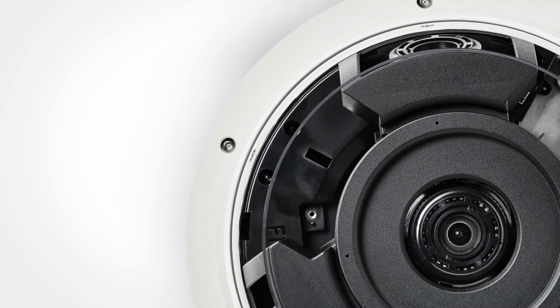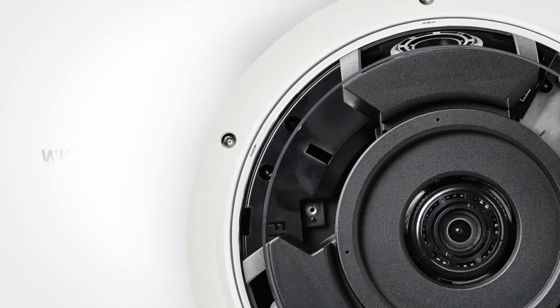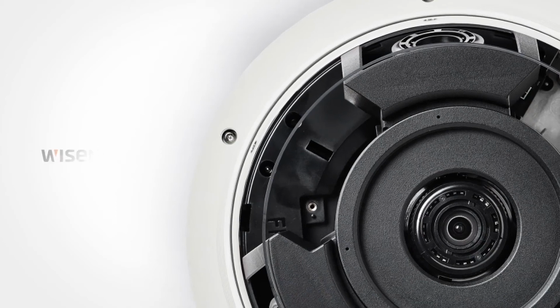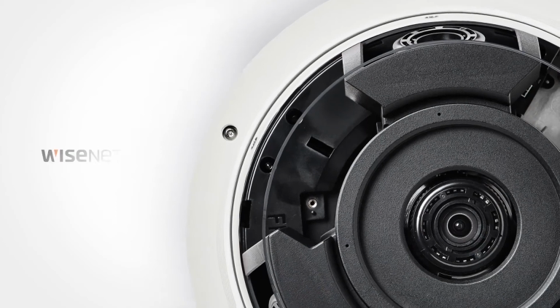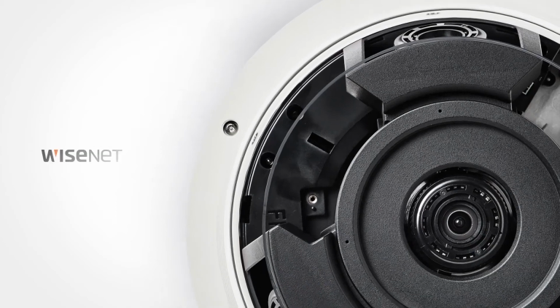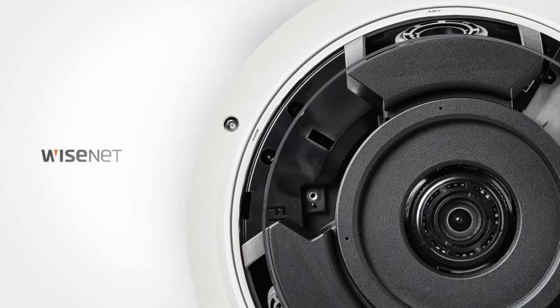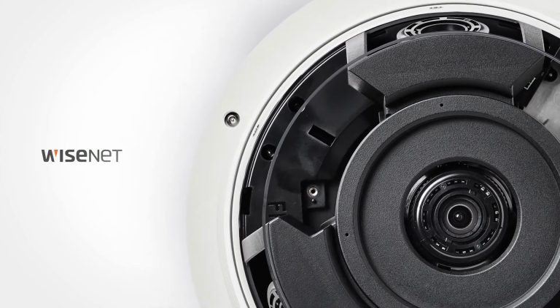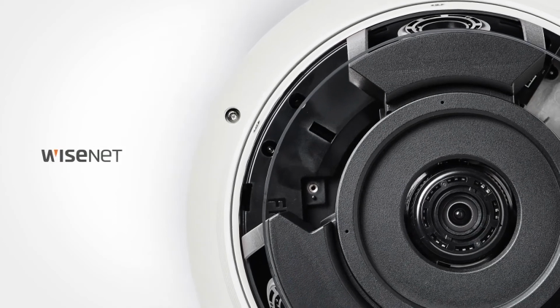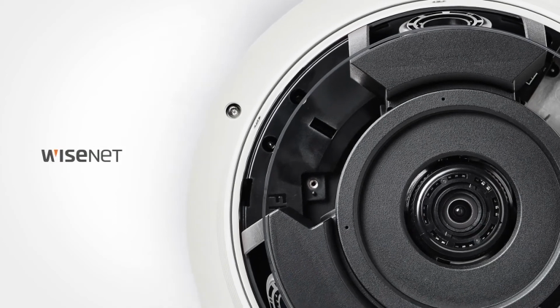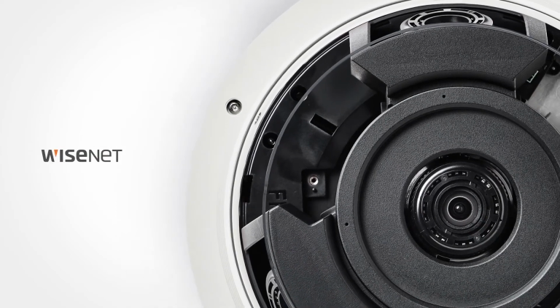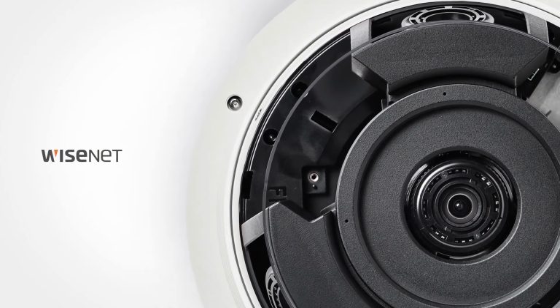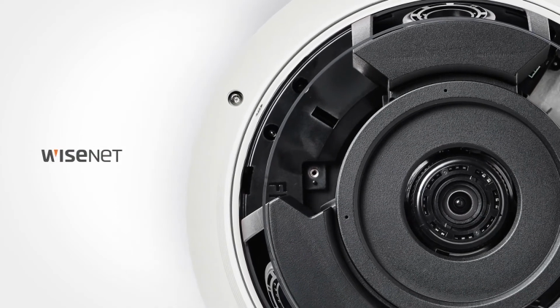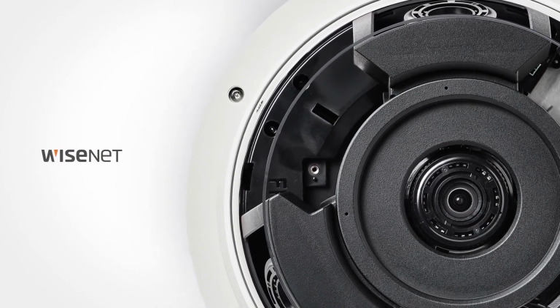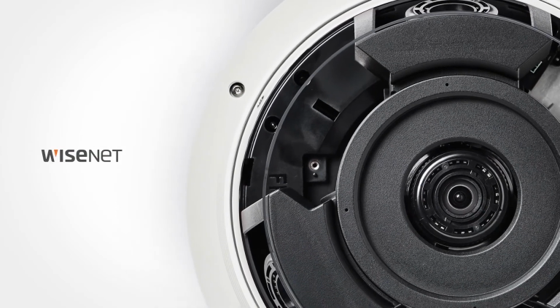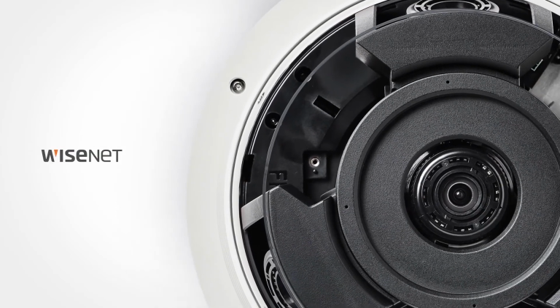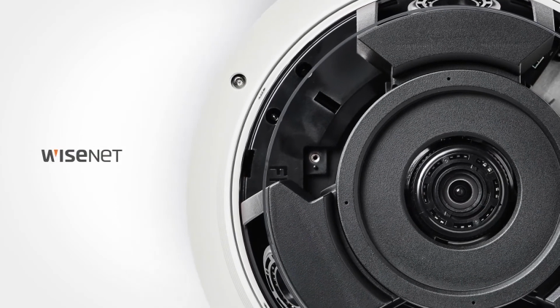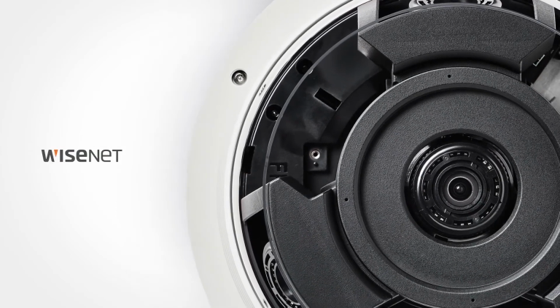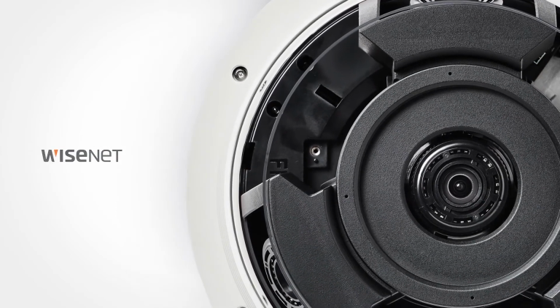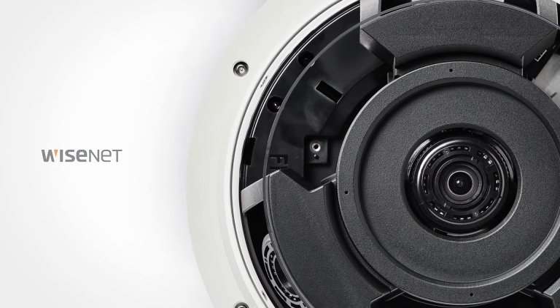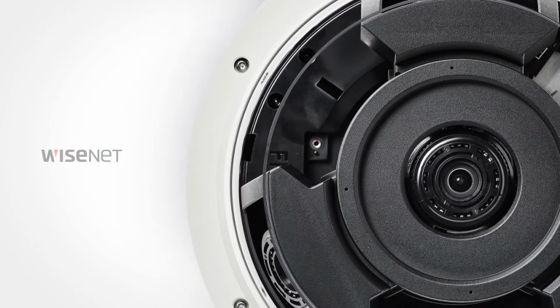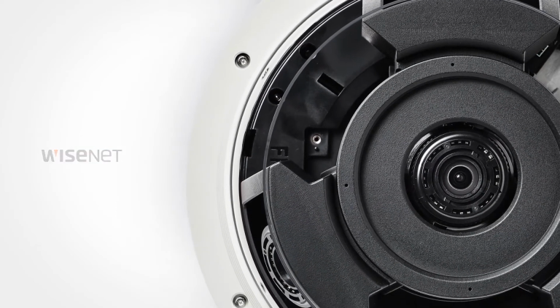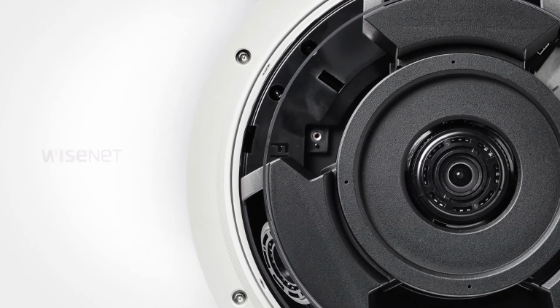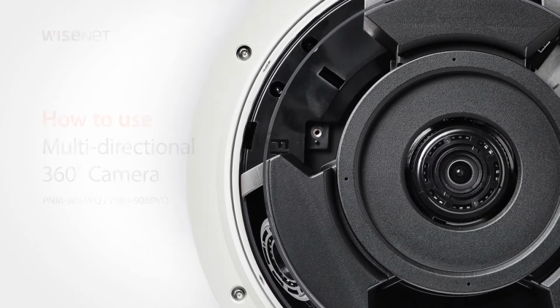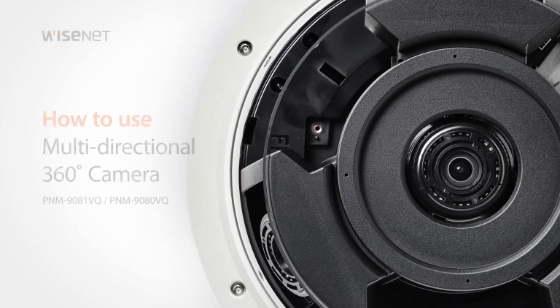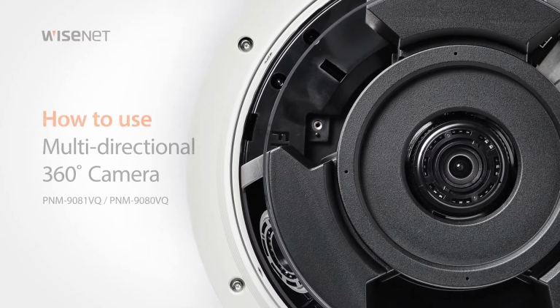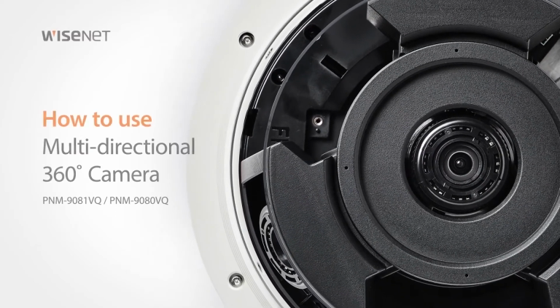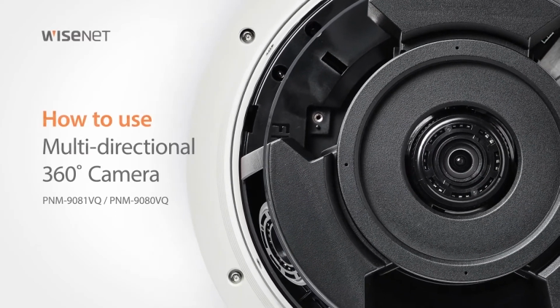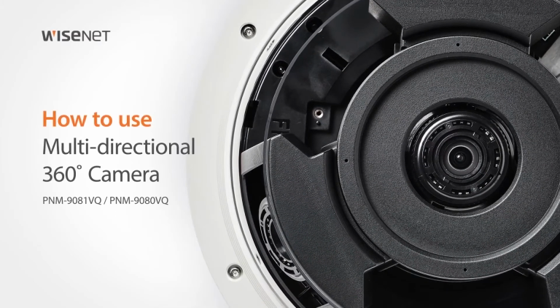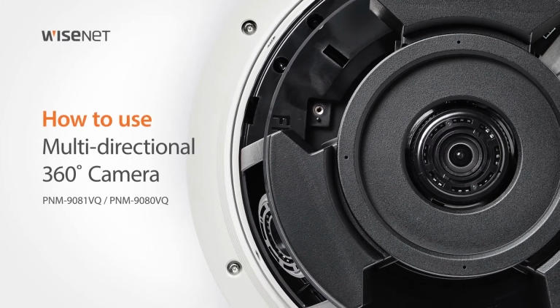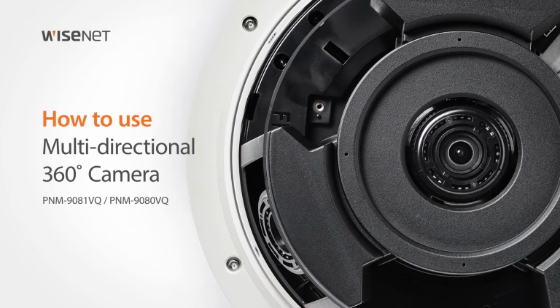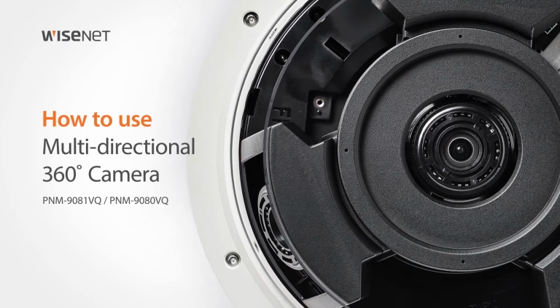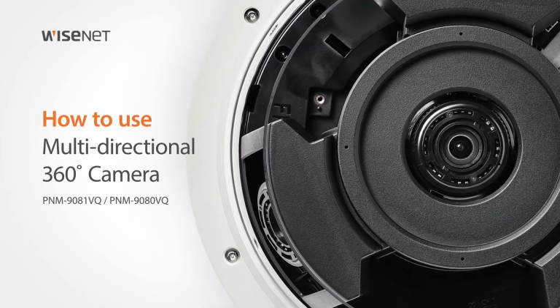Welcome! This video will show you how to use the Wisnet multi-directional camera.